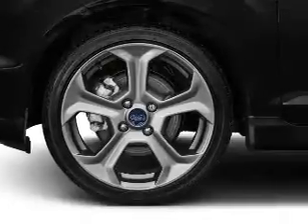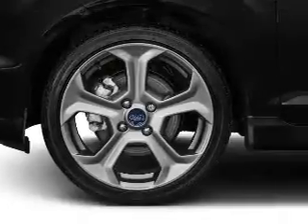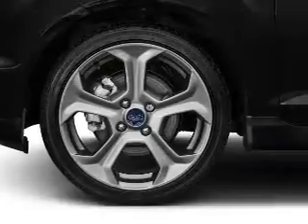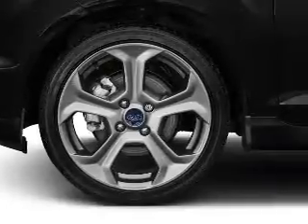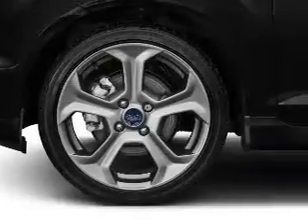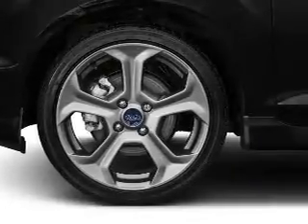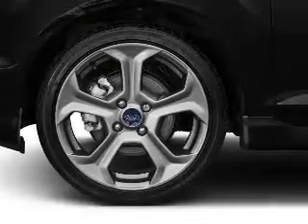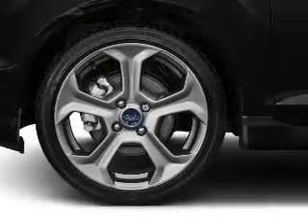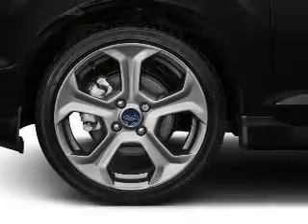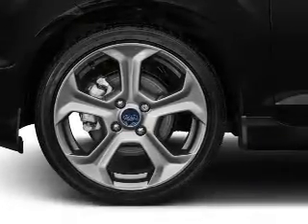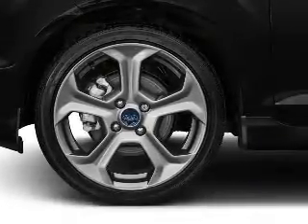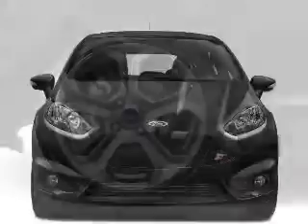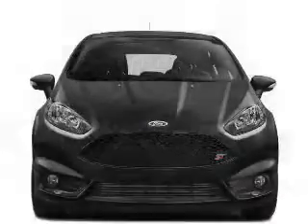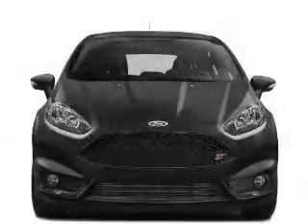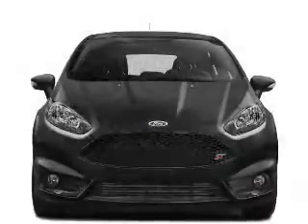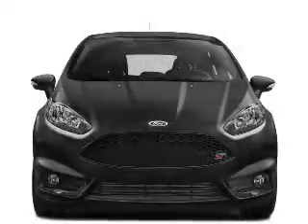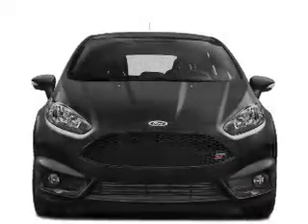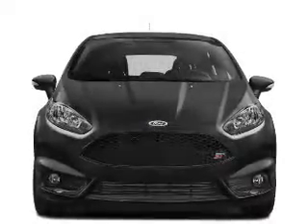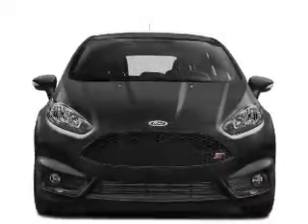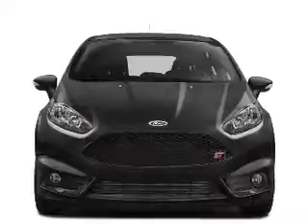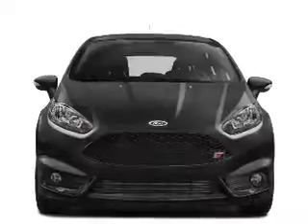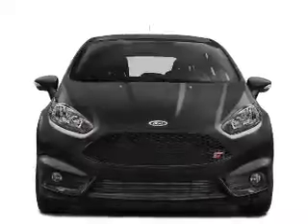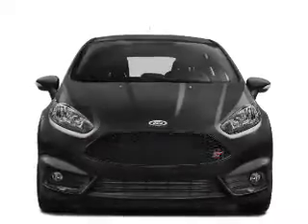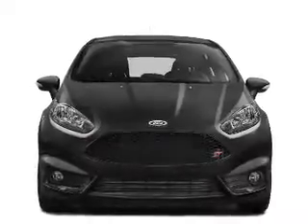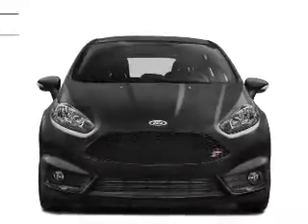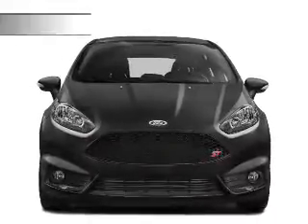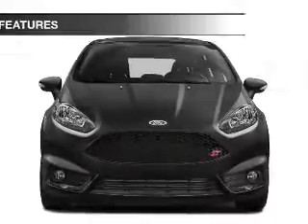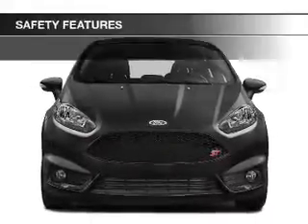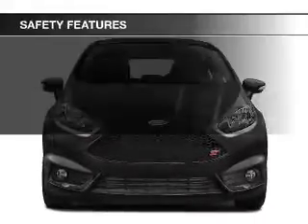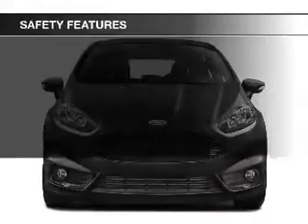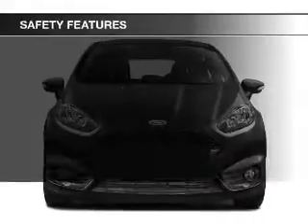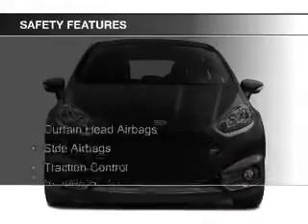Steering wheel controls, a premium sound system, and aluminum rims. Safety was made a priority with these features.